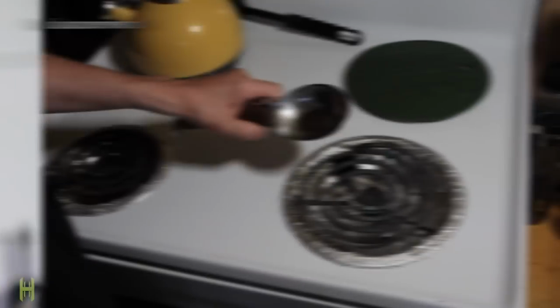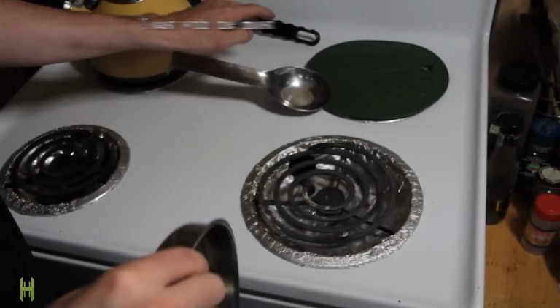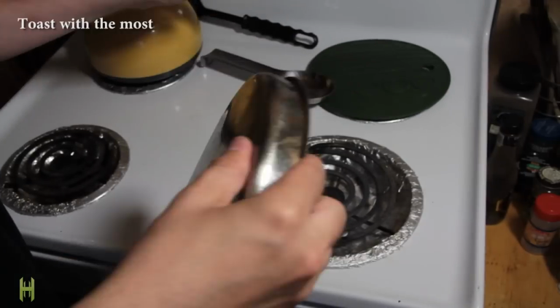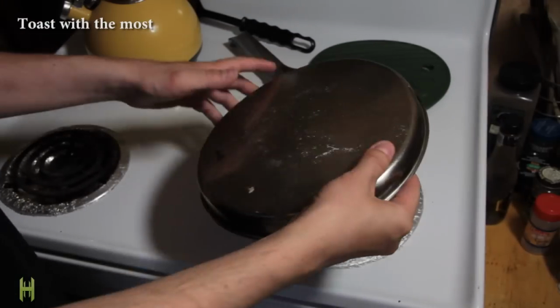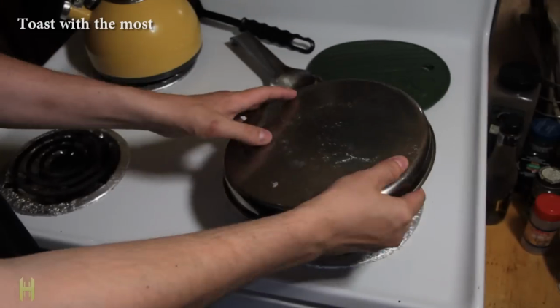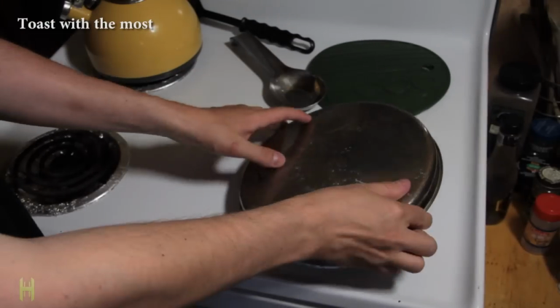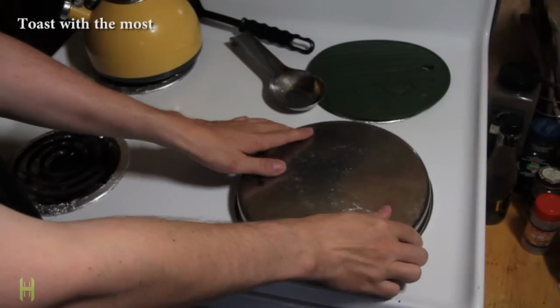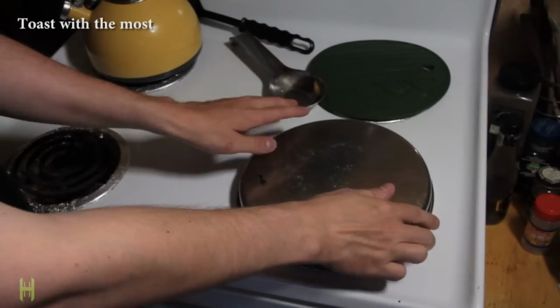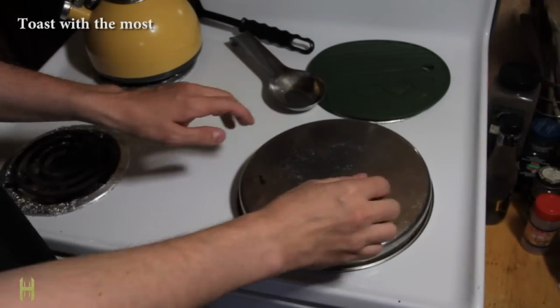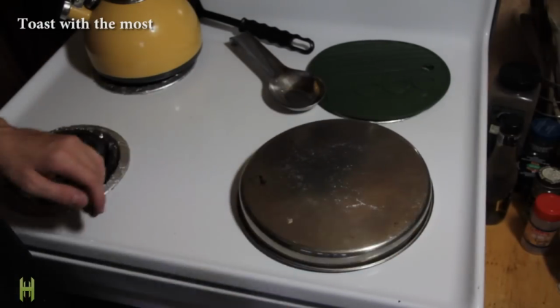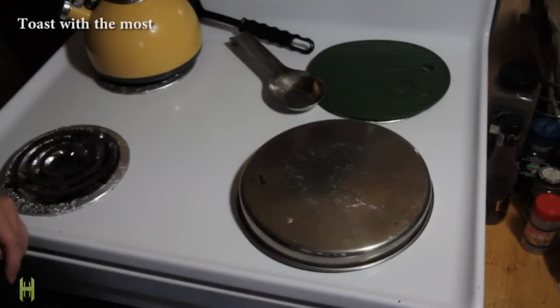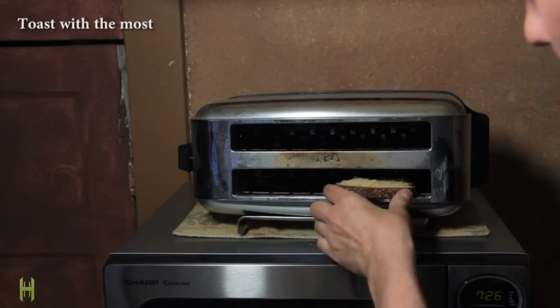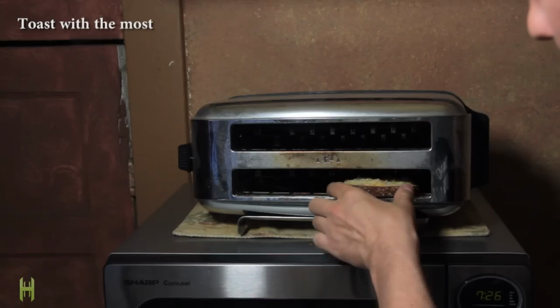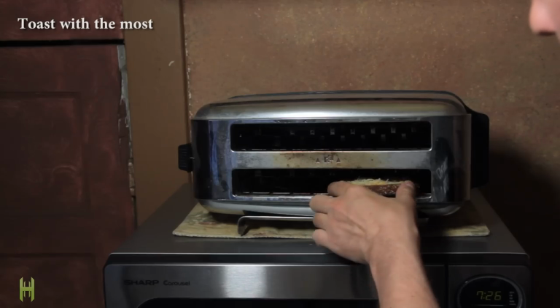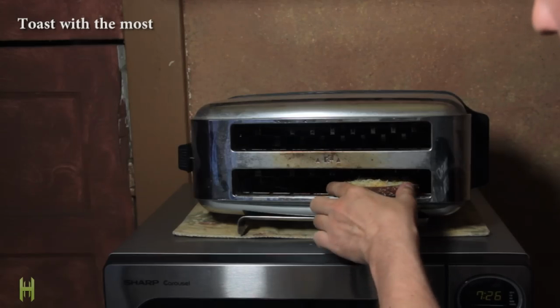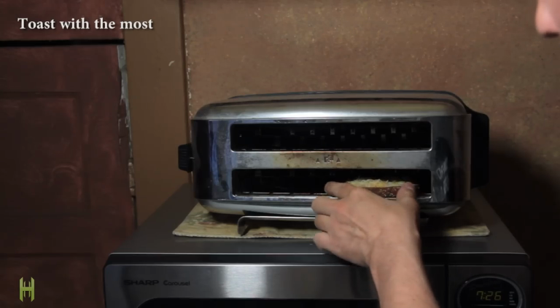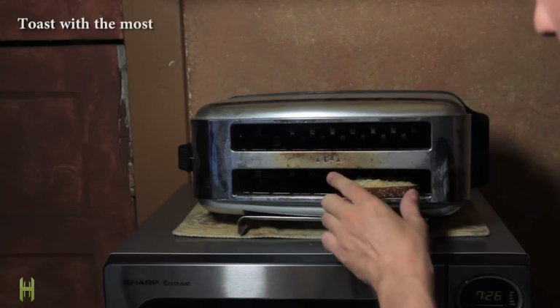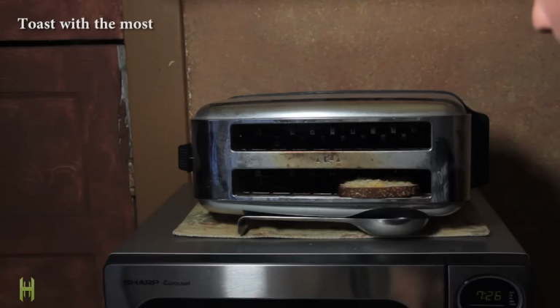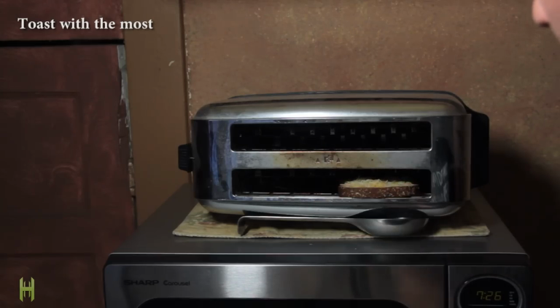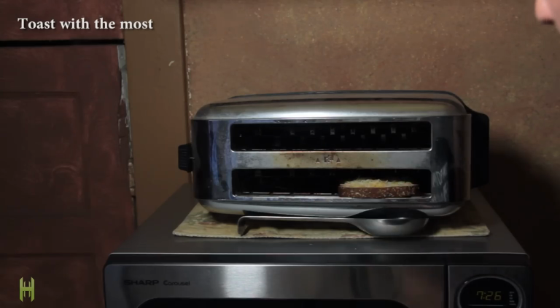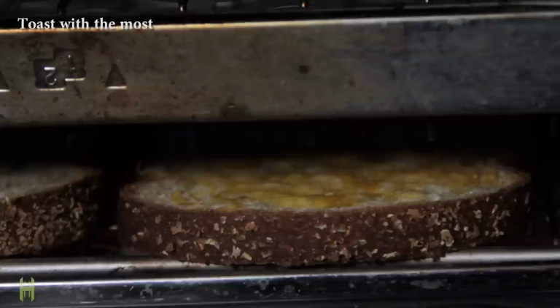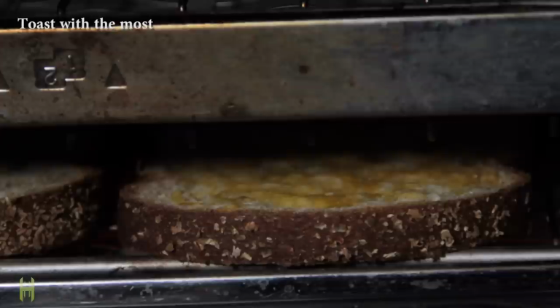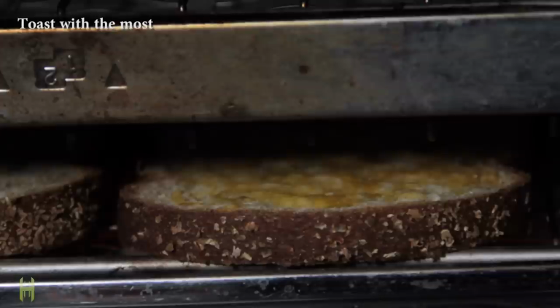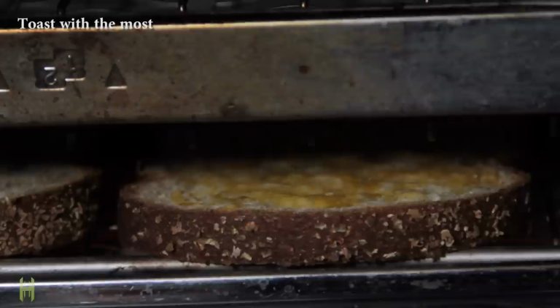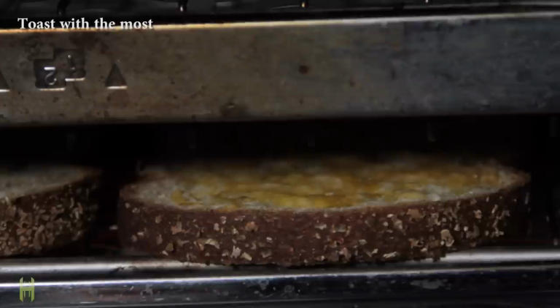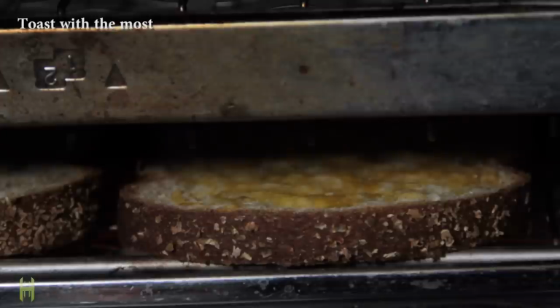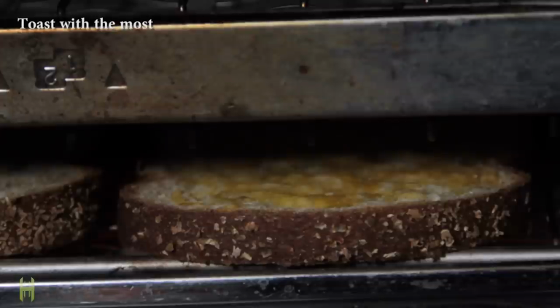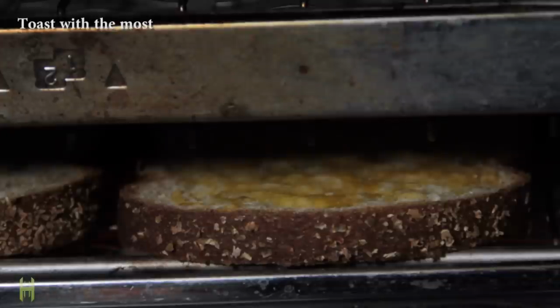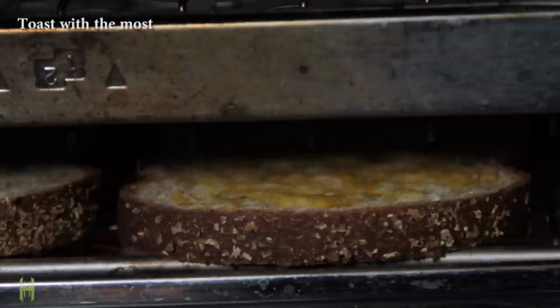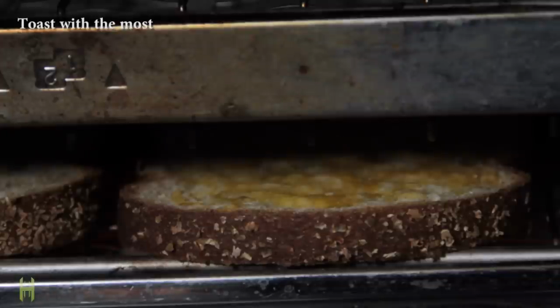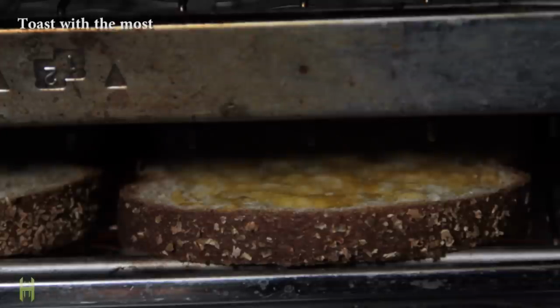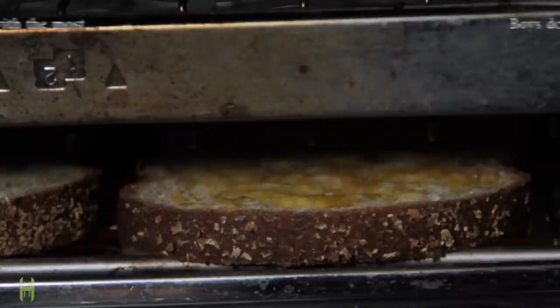Tired and hungry but don't feel like cooking? Flip your toaster on its side and use it to make delicious grilled cheese sandwiches.